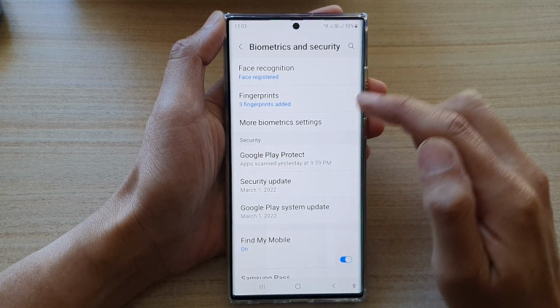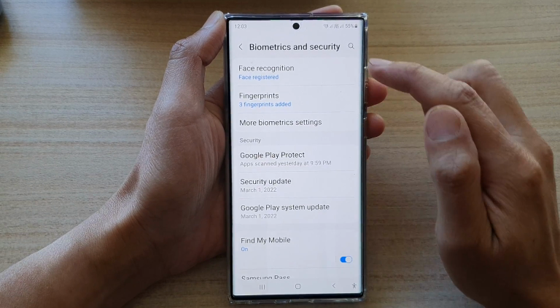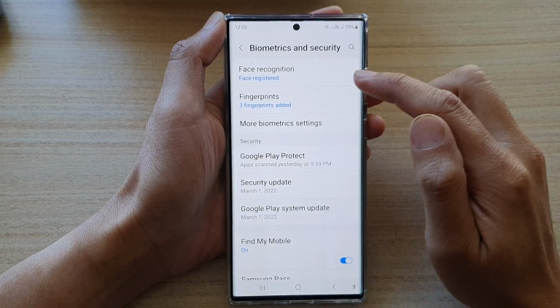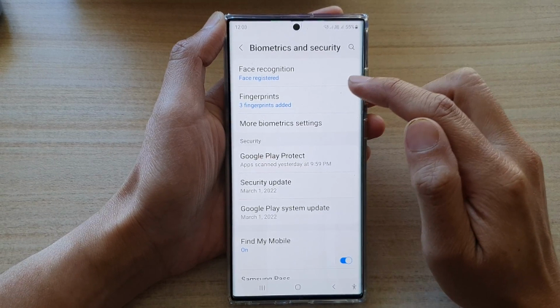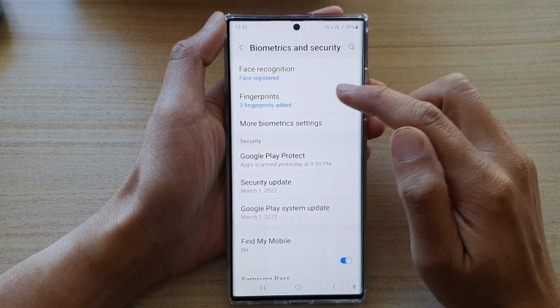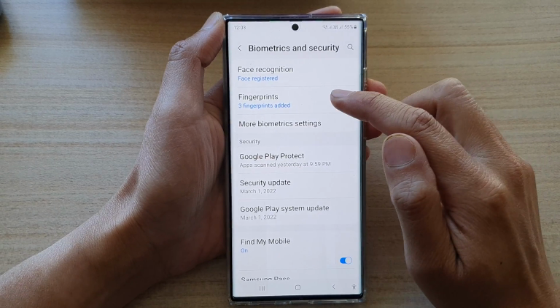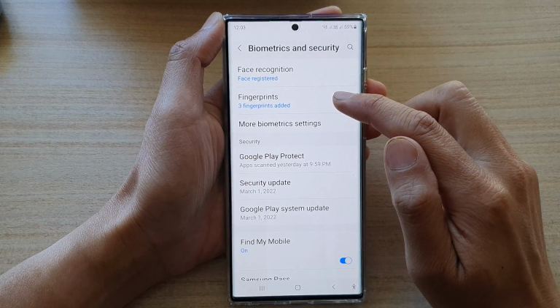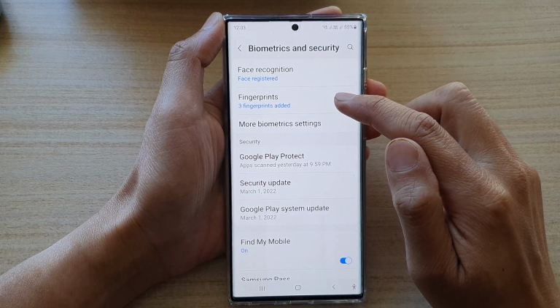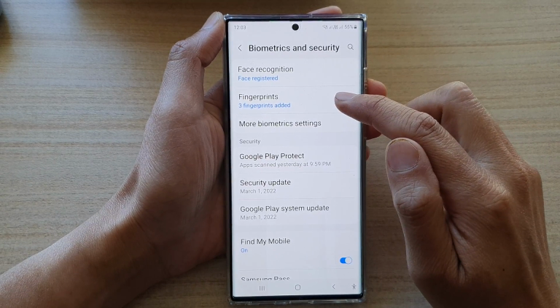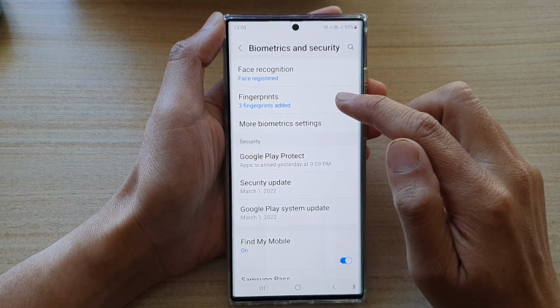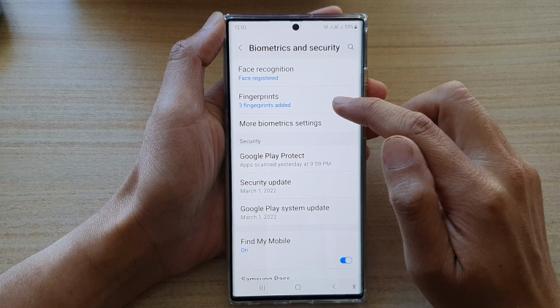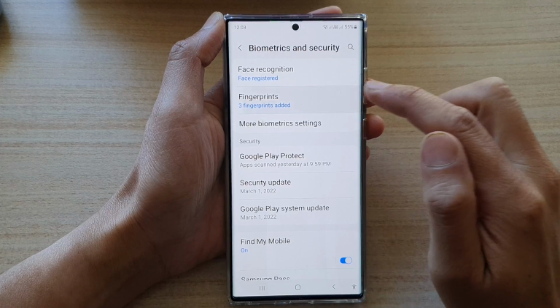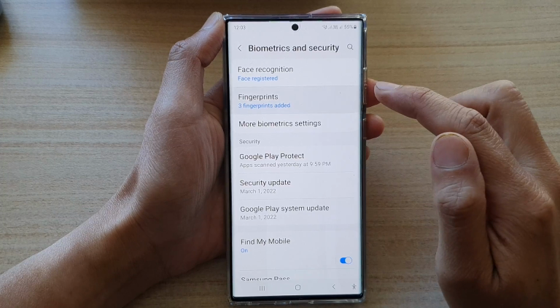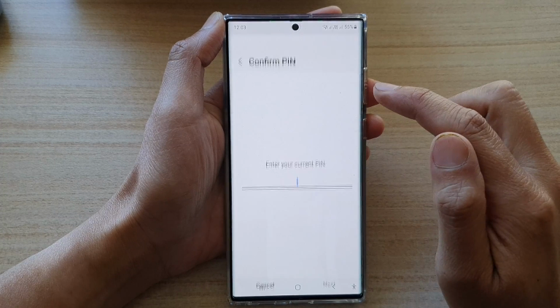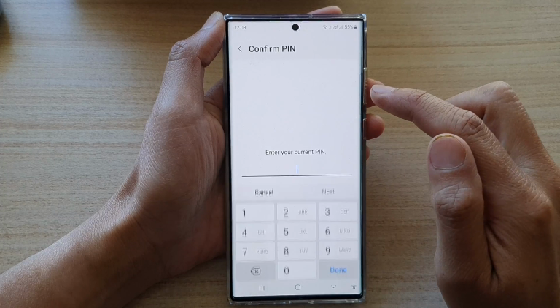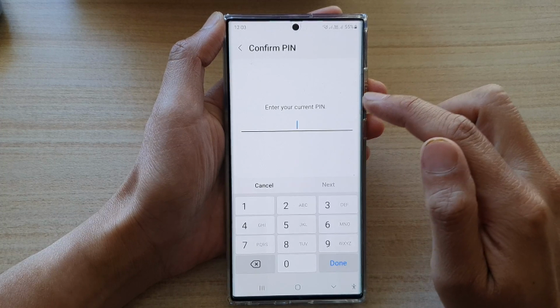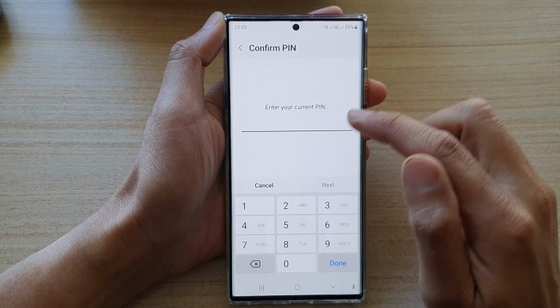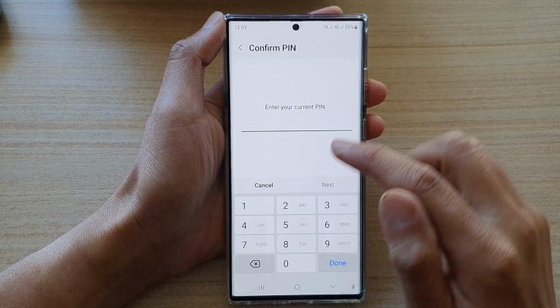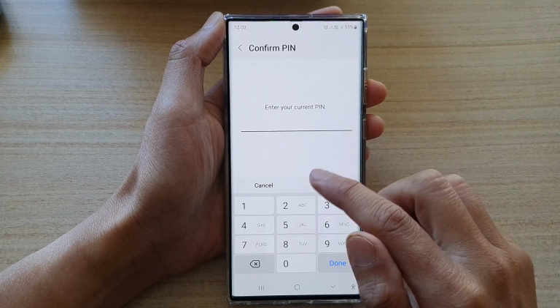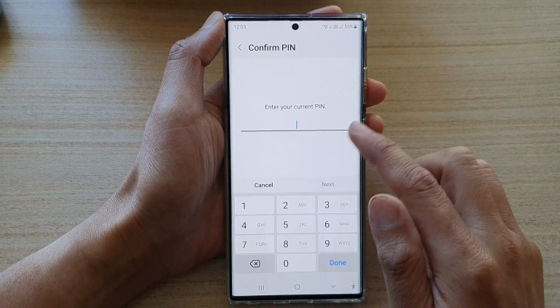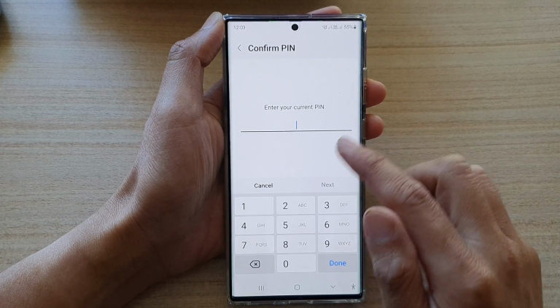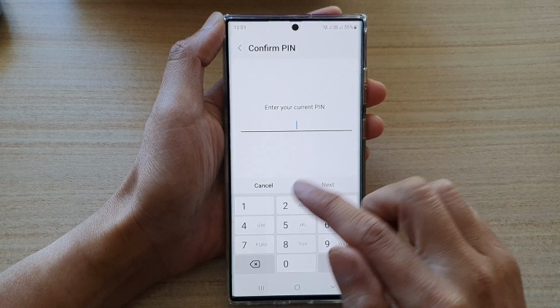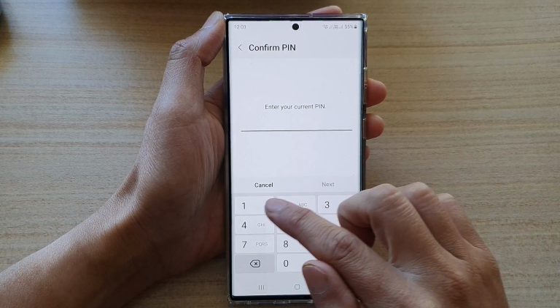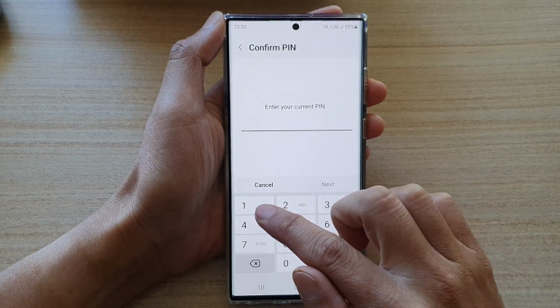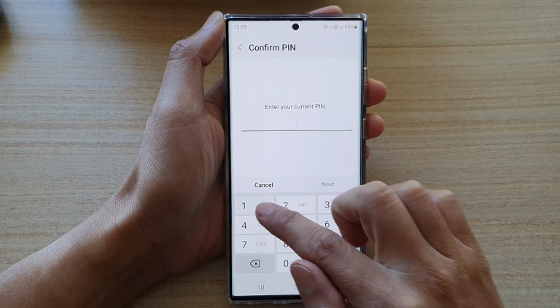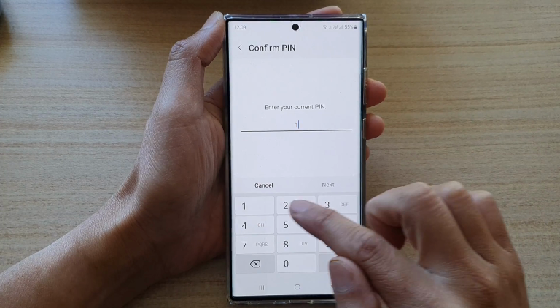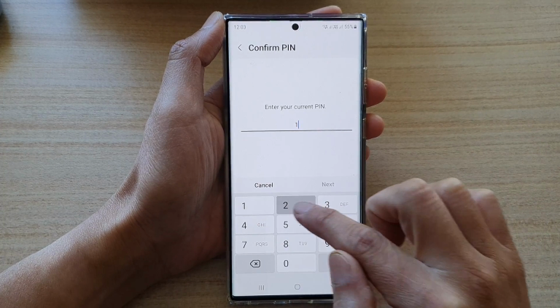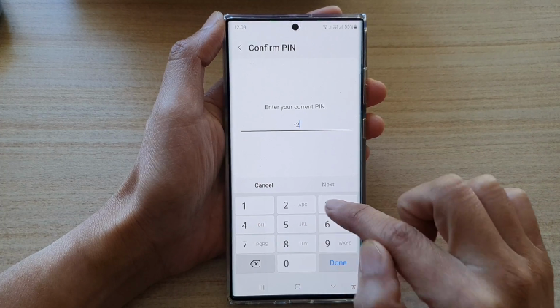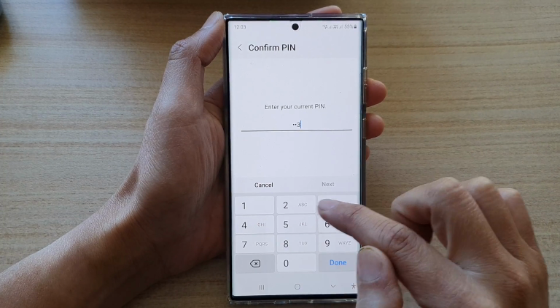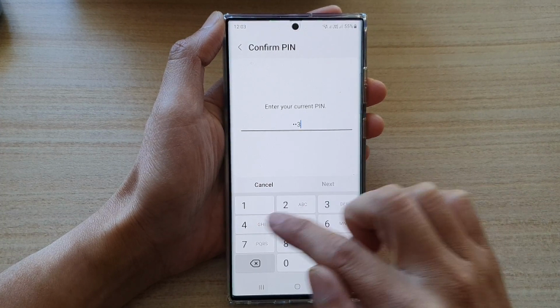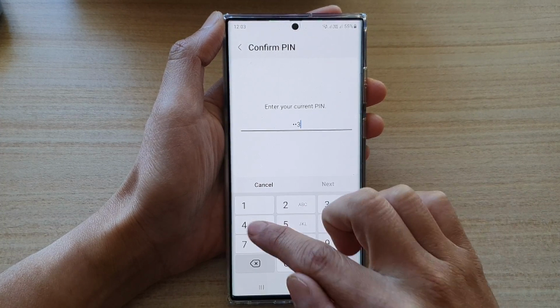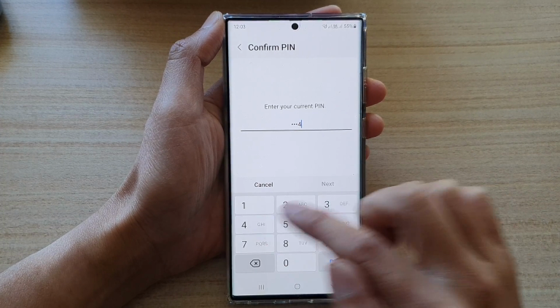Then we go down and tap on fingerprints. Next, put in the current pin to confirm.